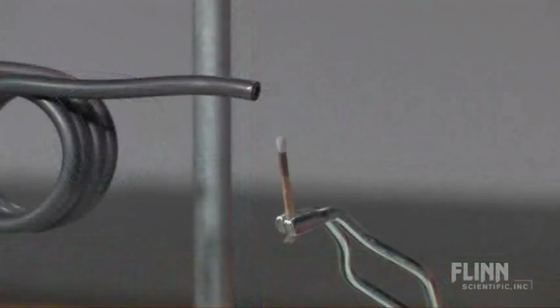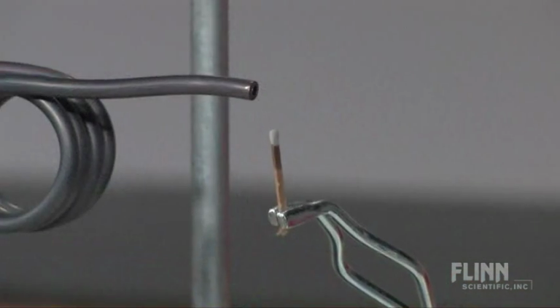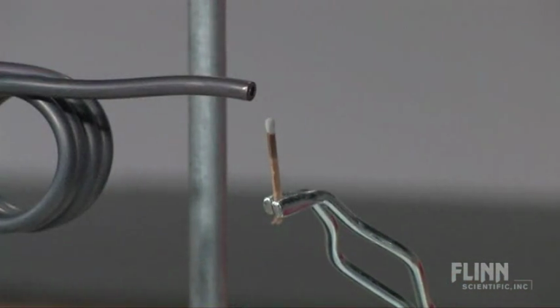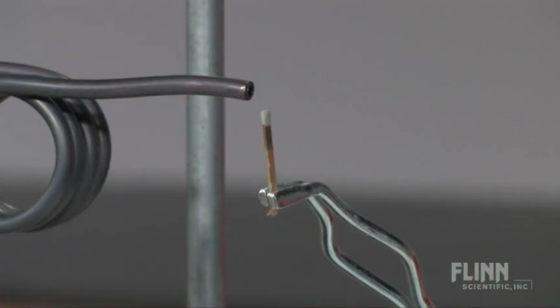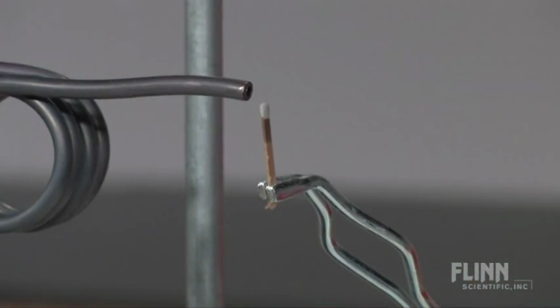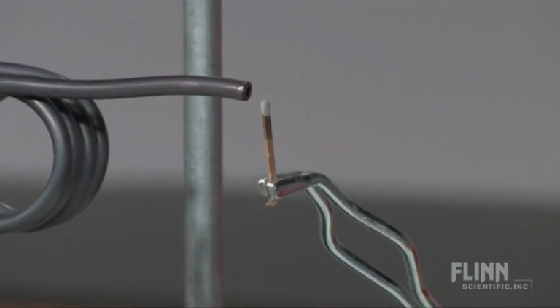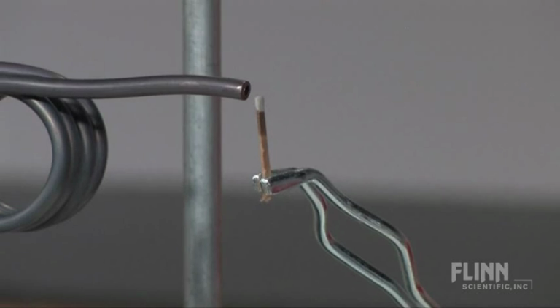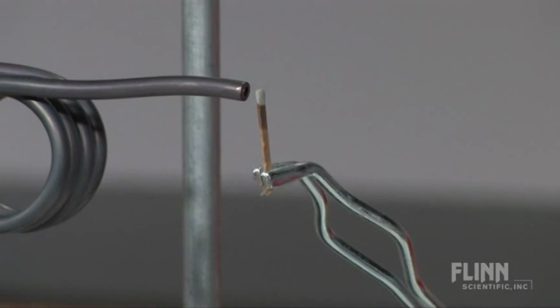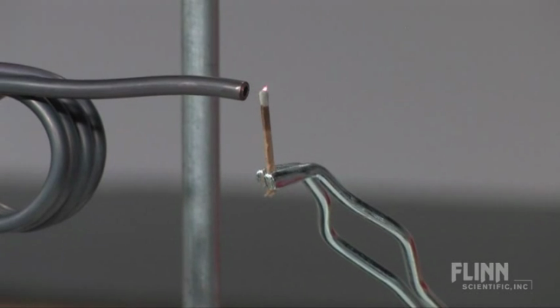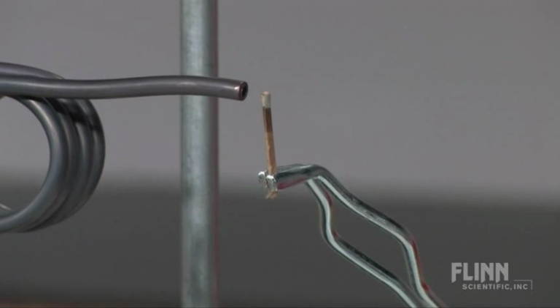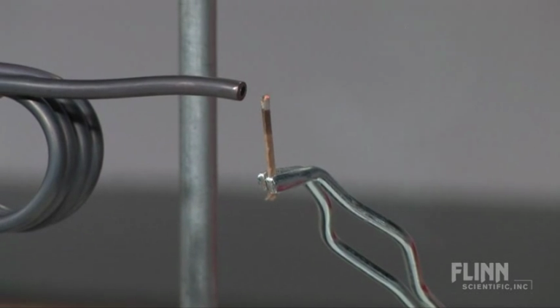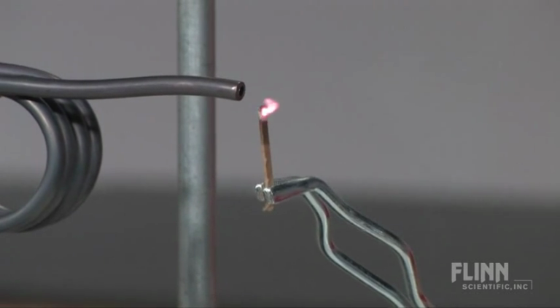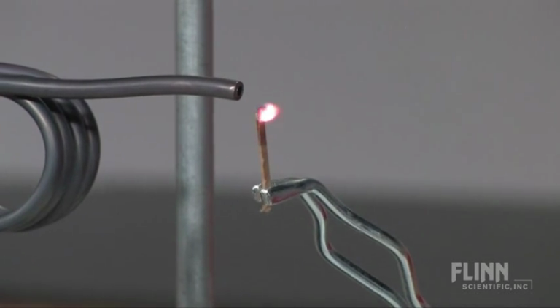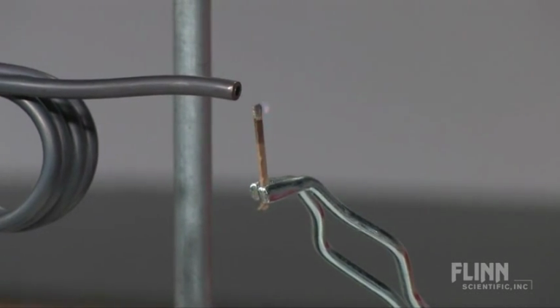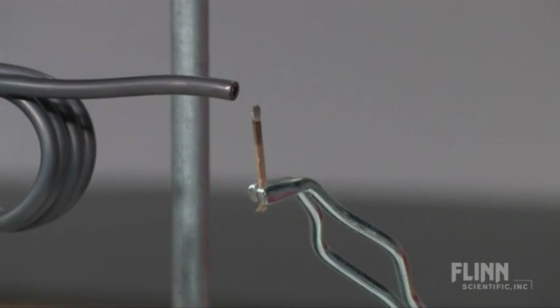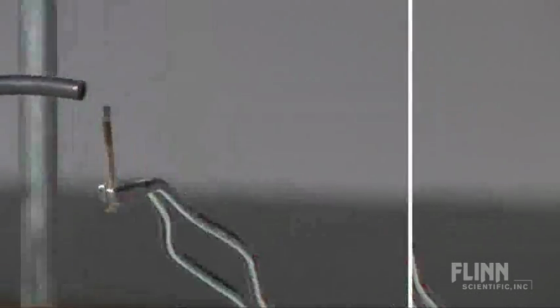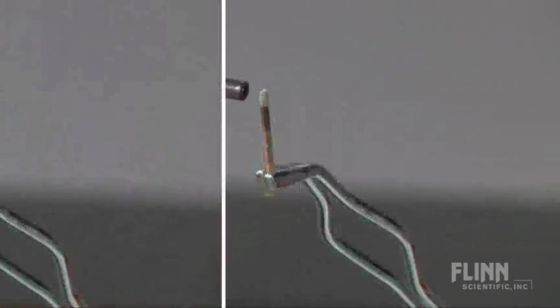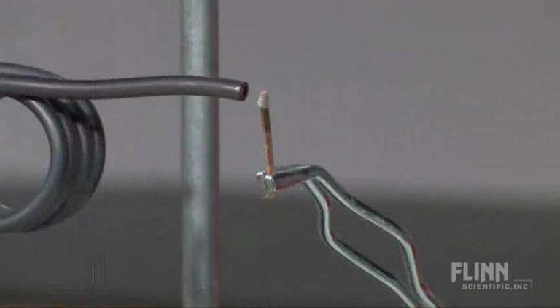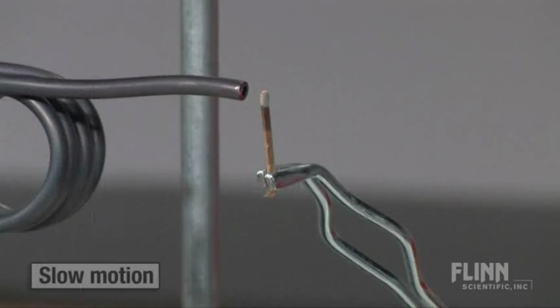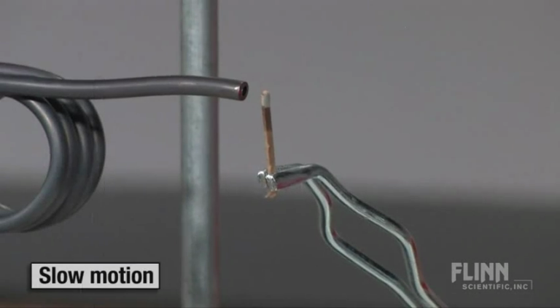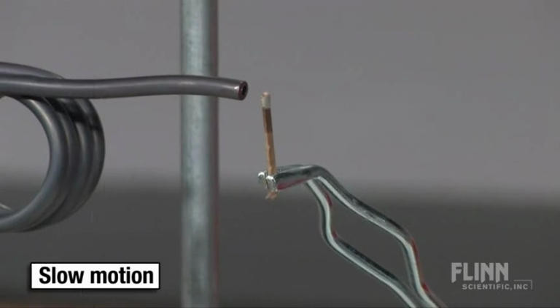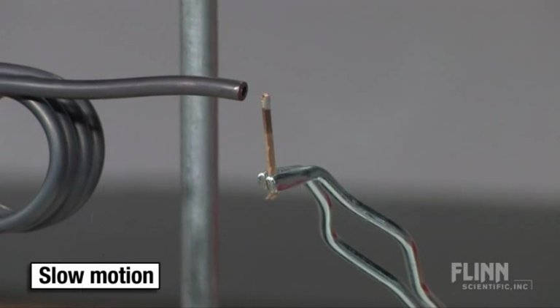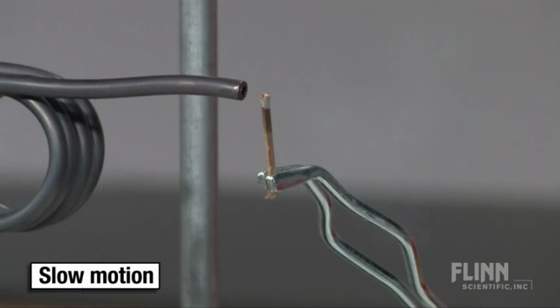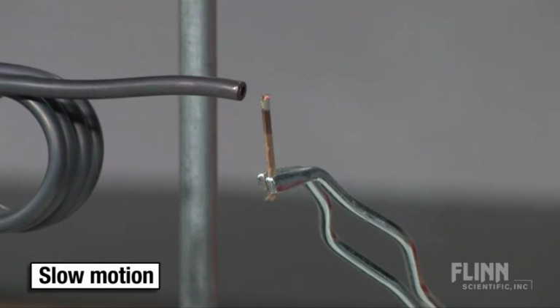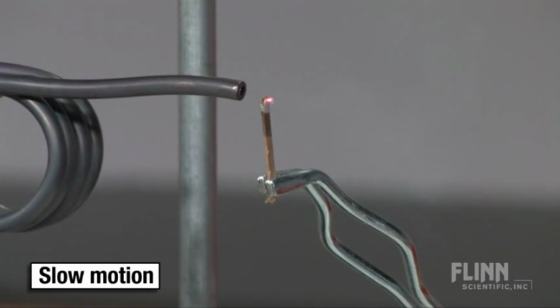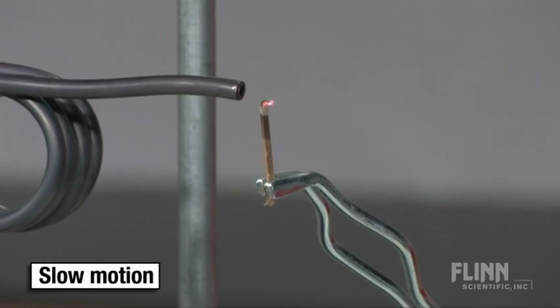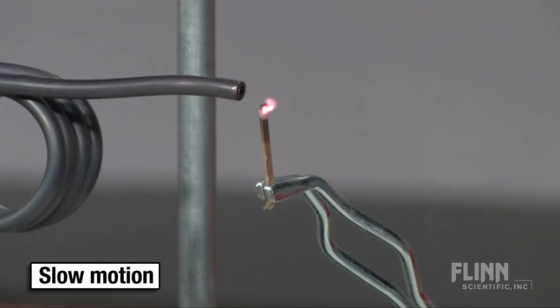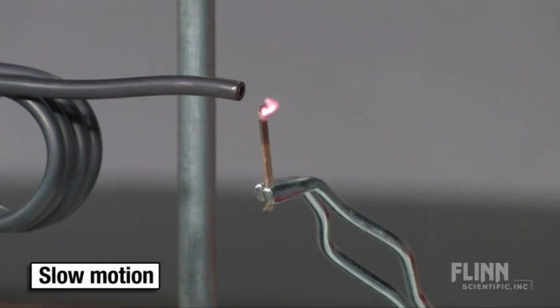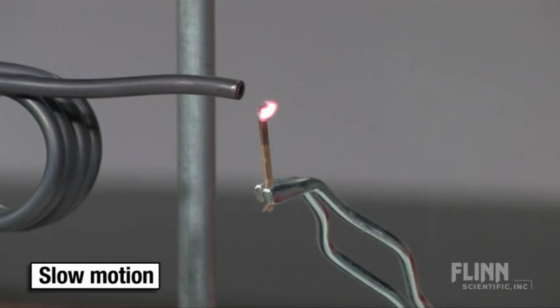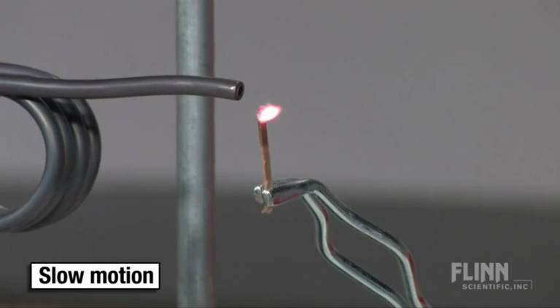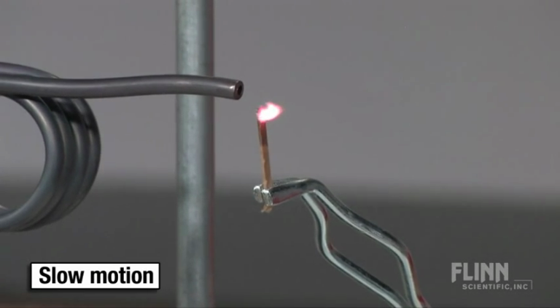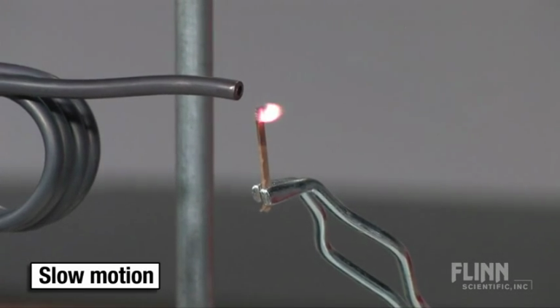What happens when we place a match in the steam? Why does the match catch fire and the paper only chars?